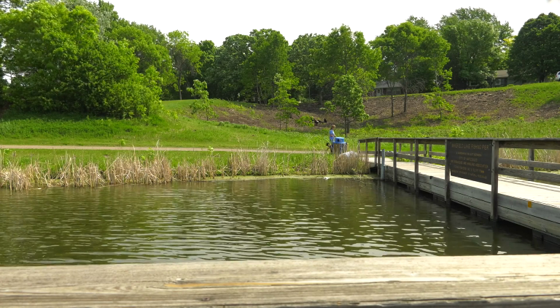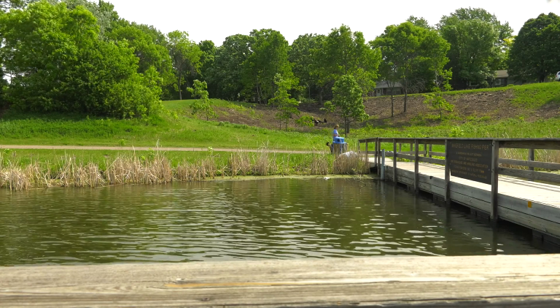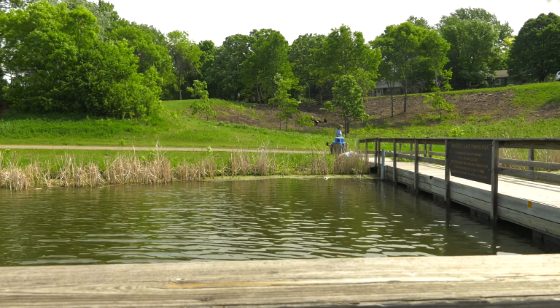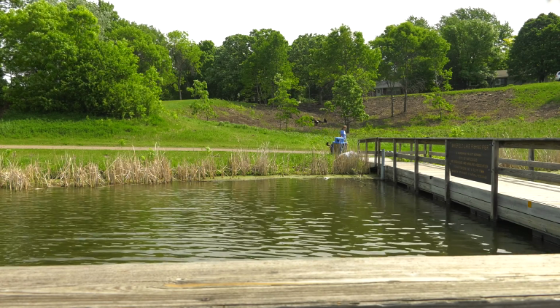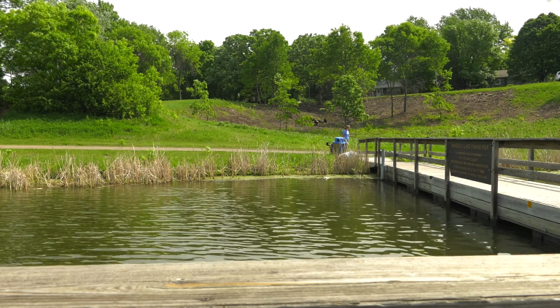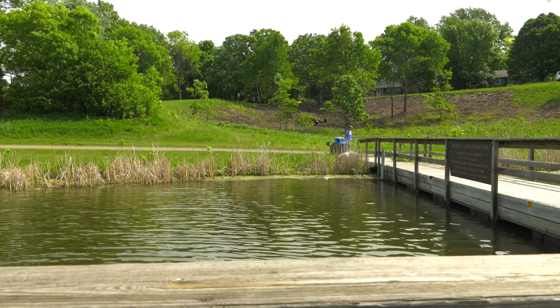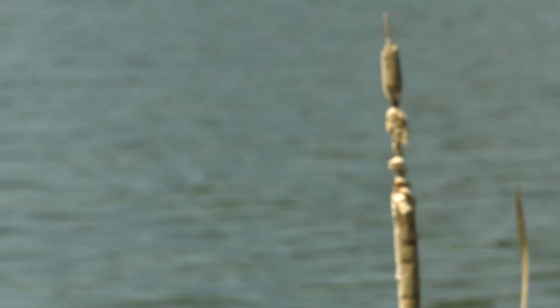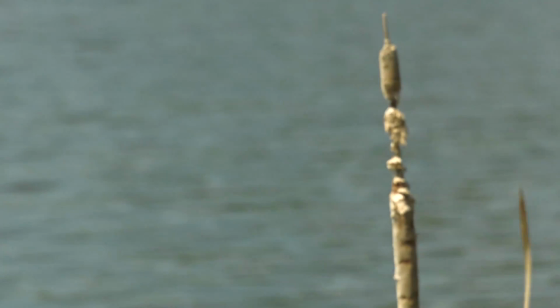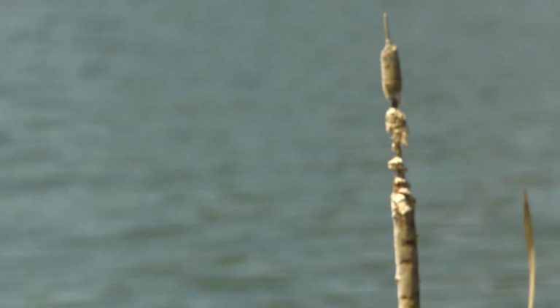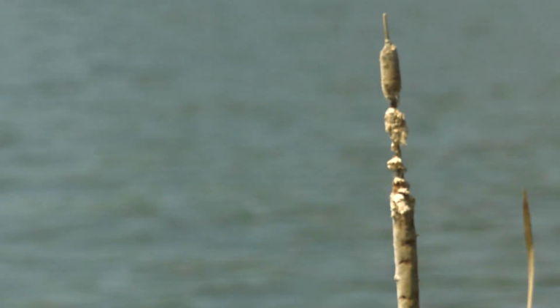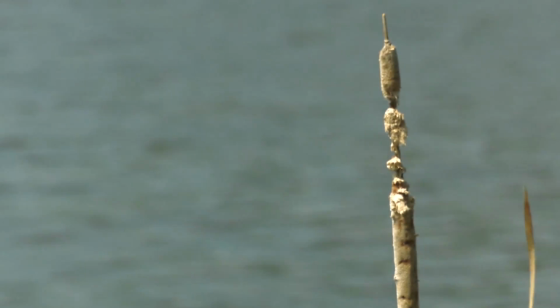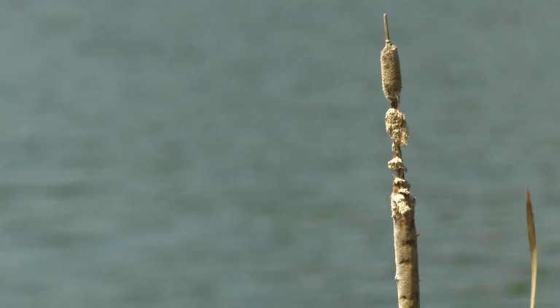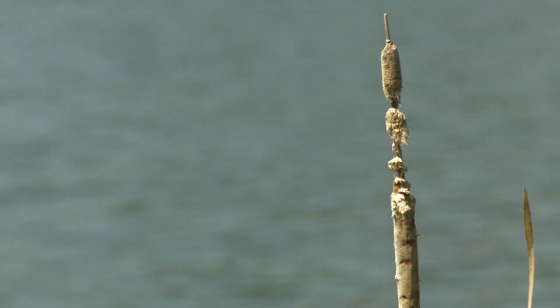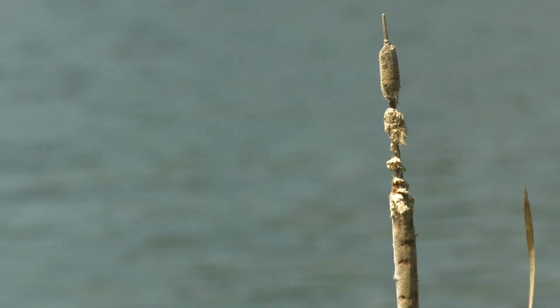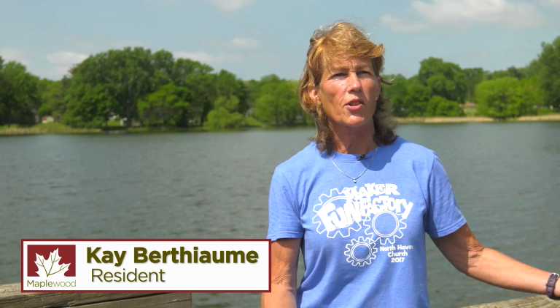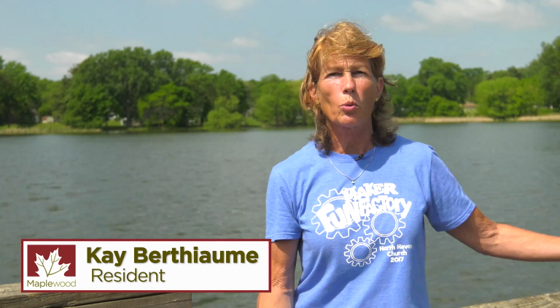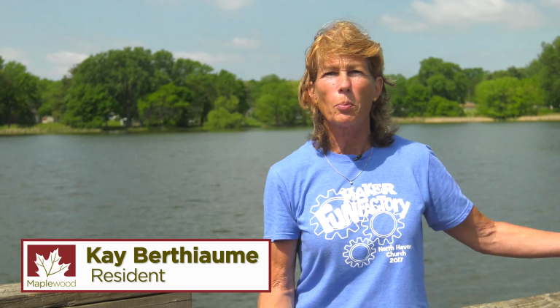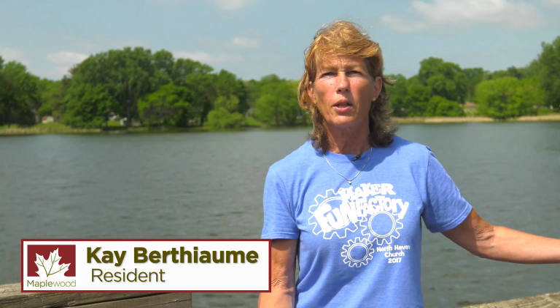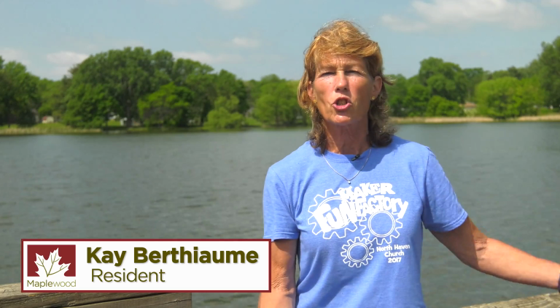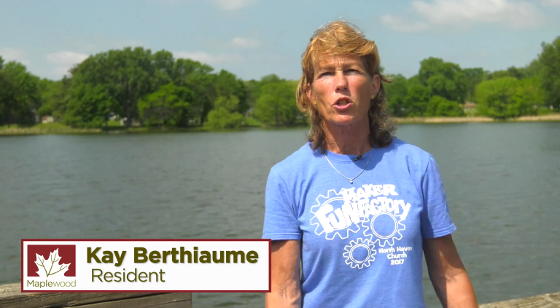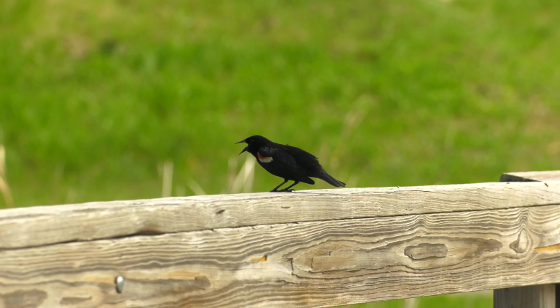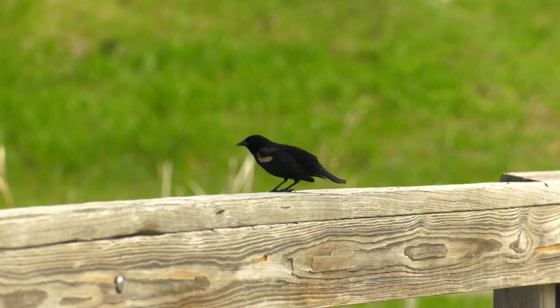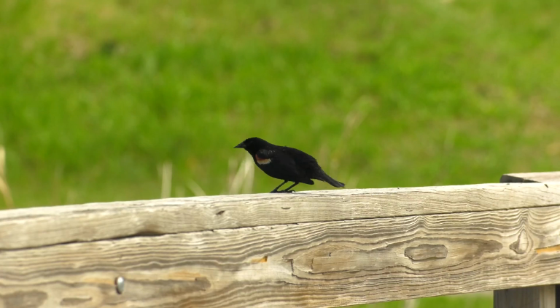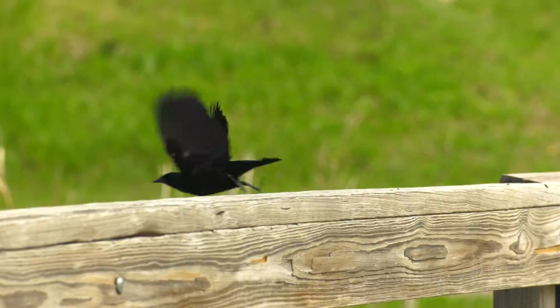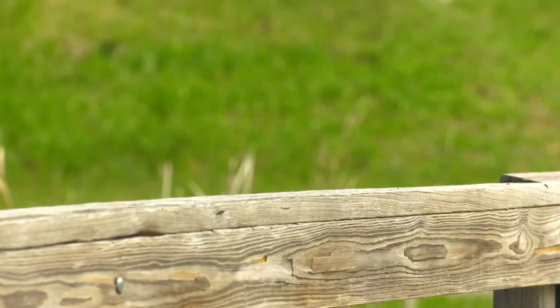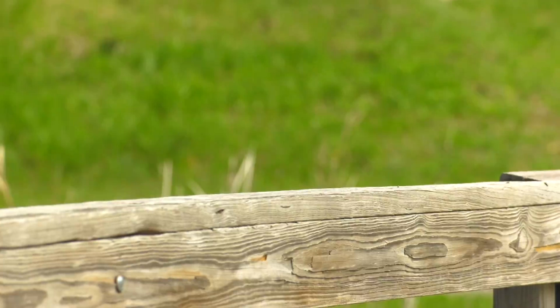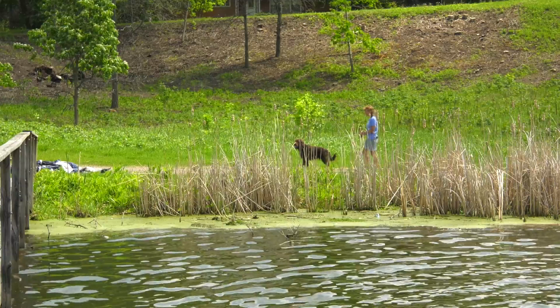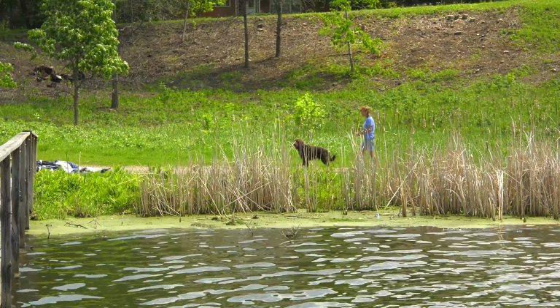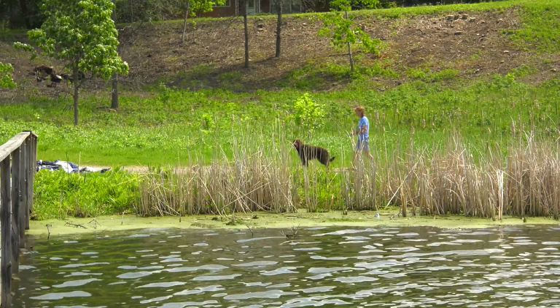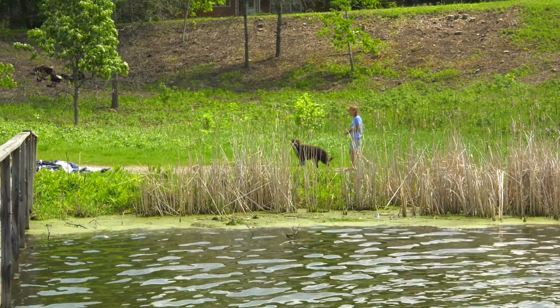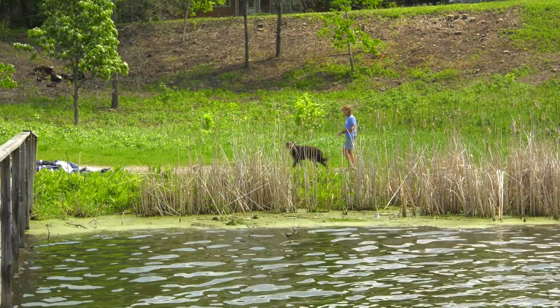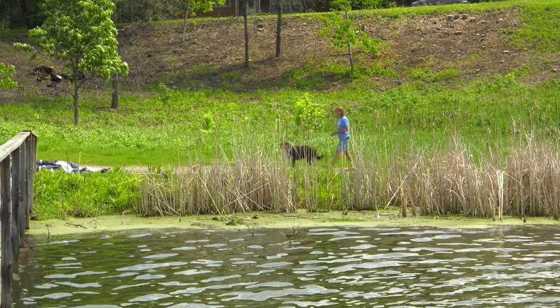I grew up here. I learned how to swim at the beach. I enjoyed Wakefield Lake year-round.